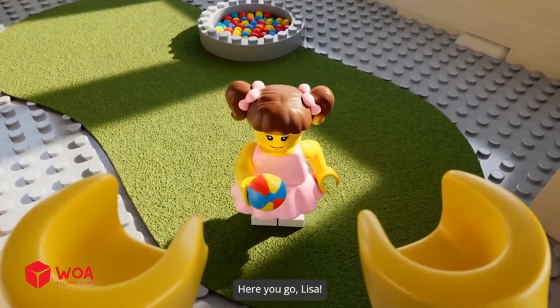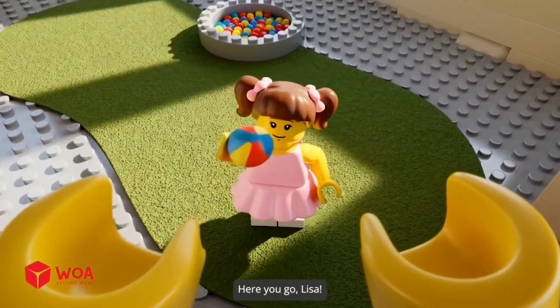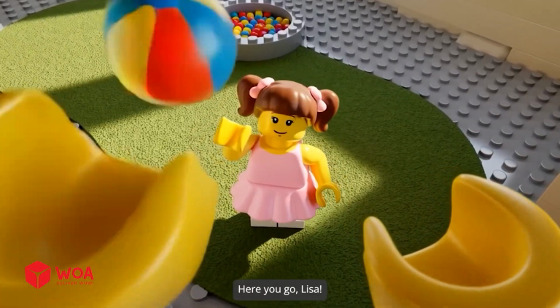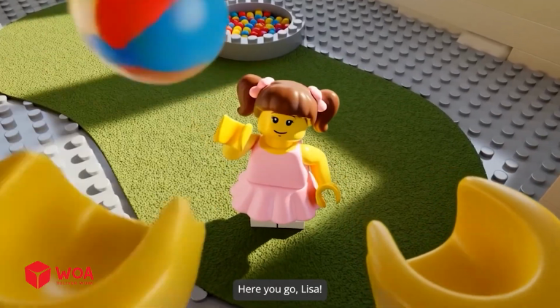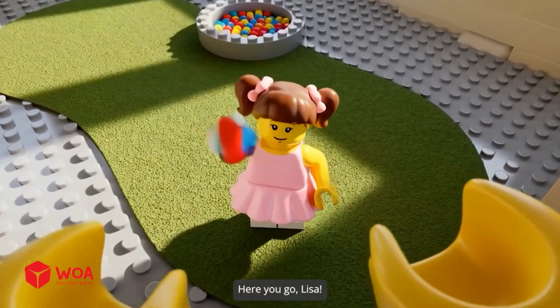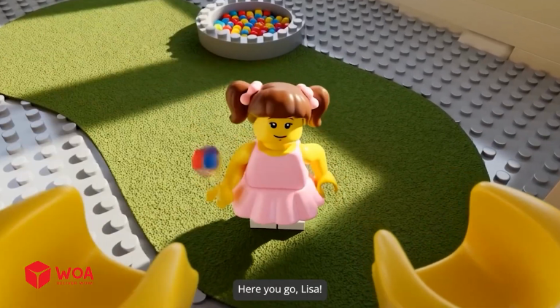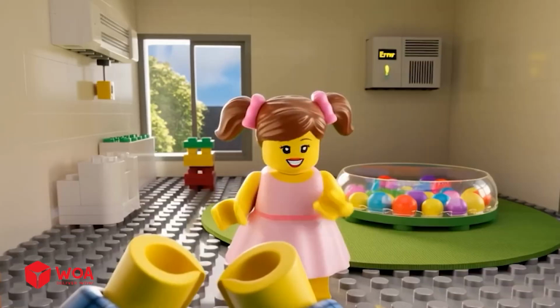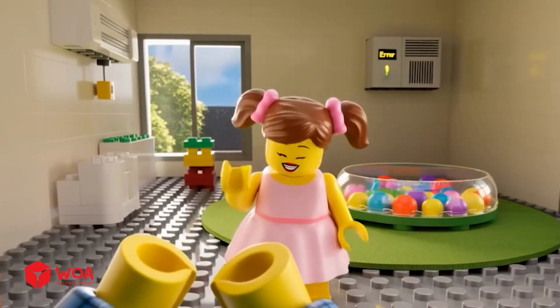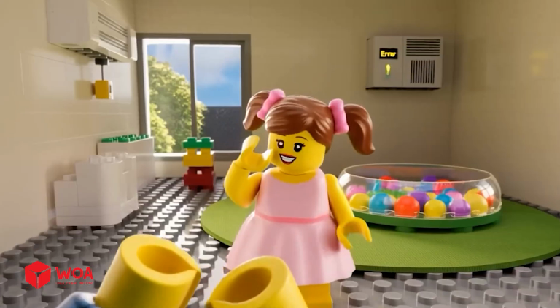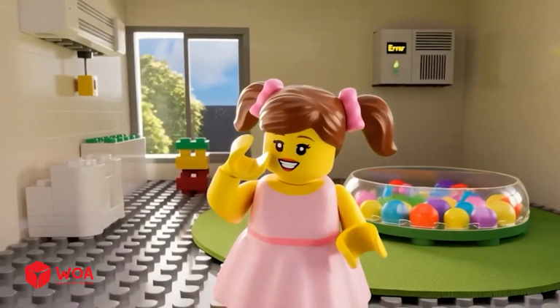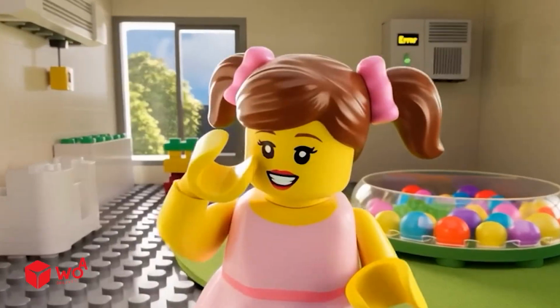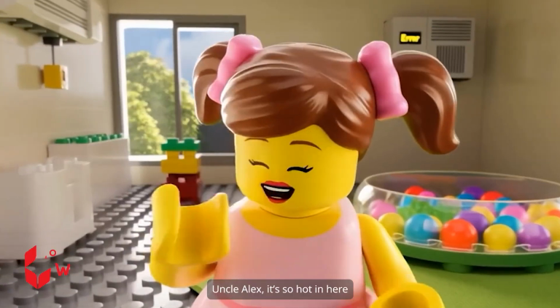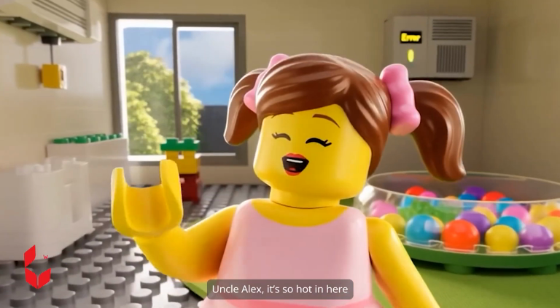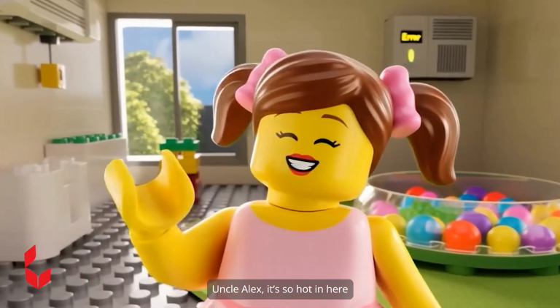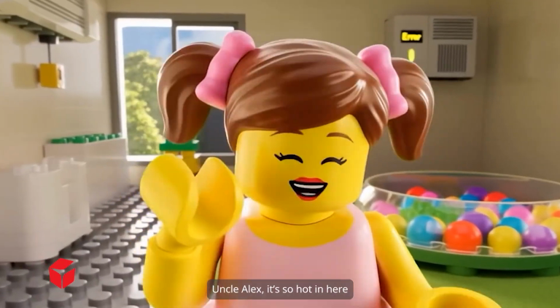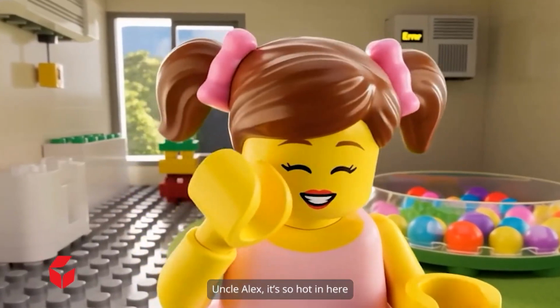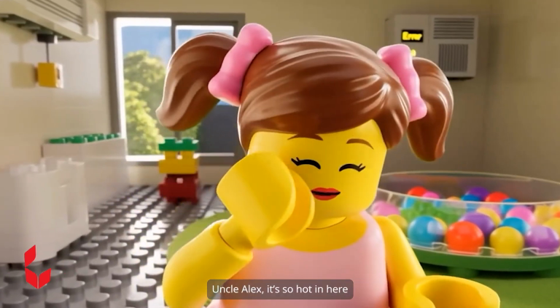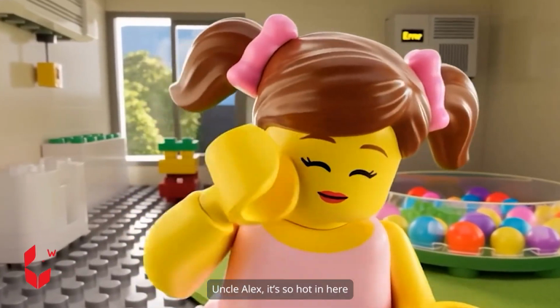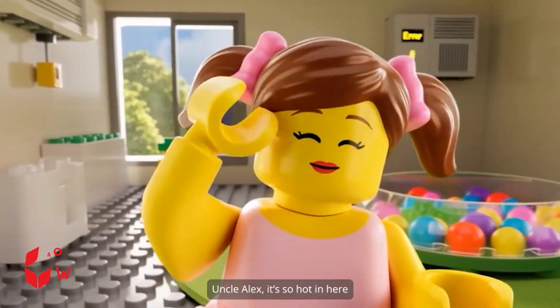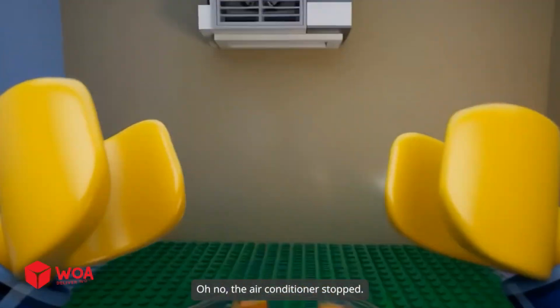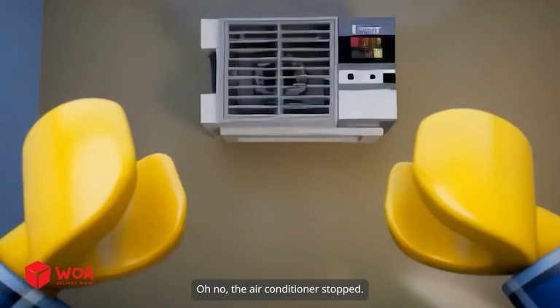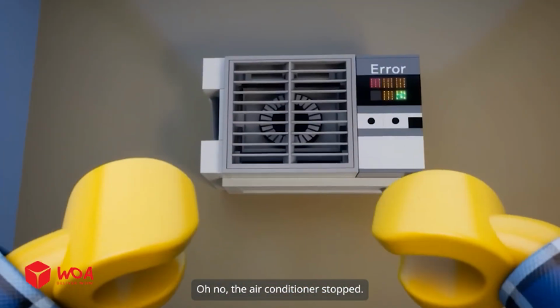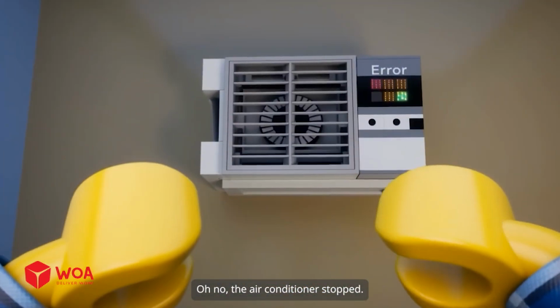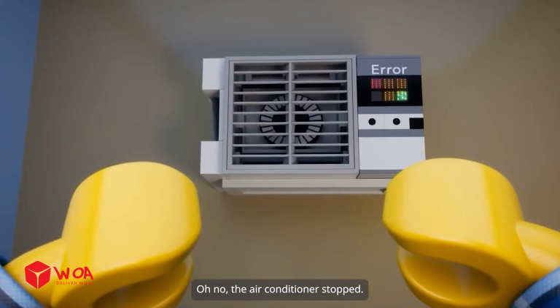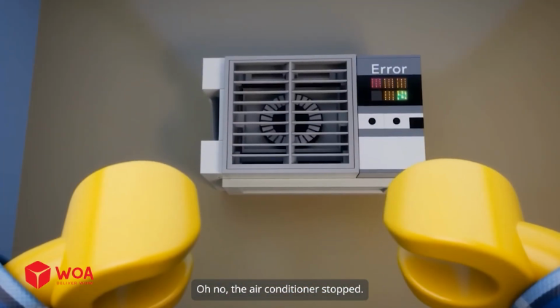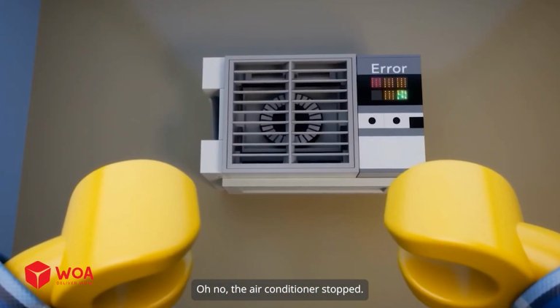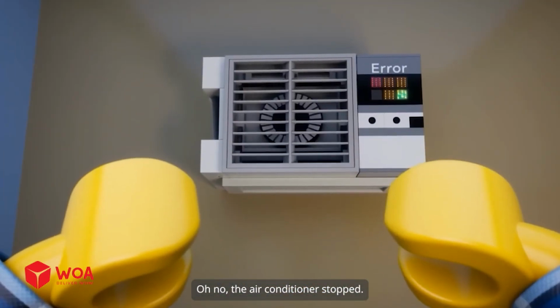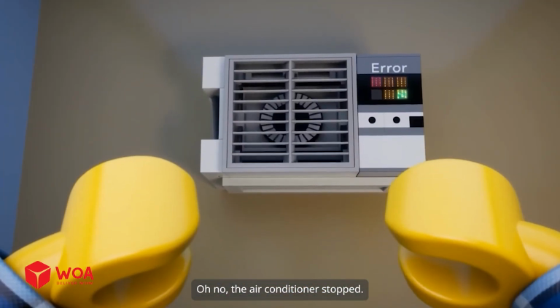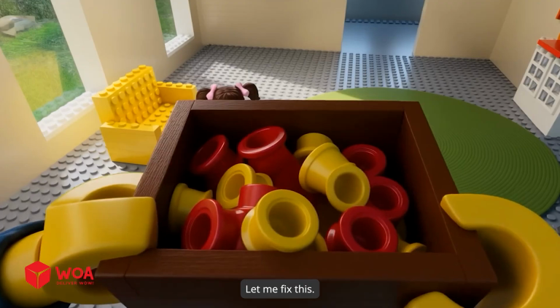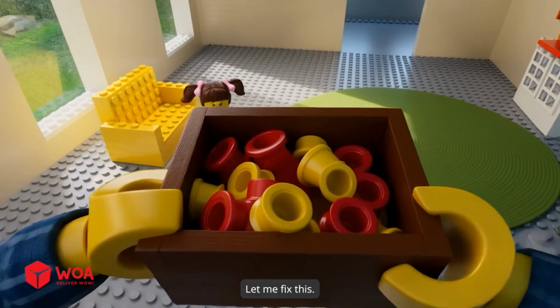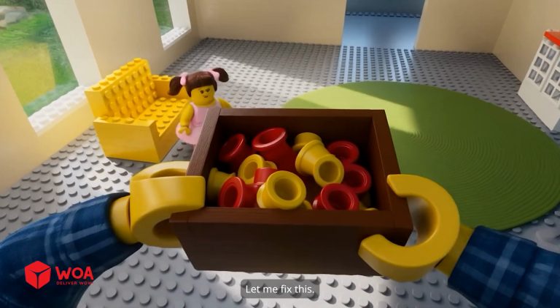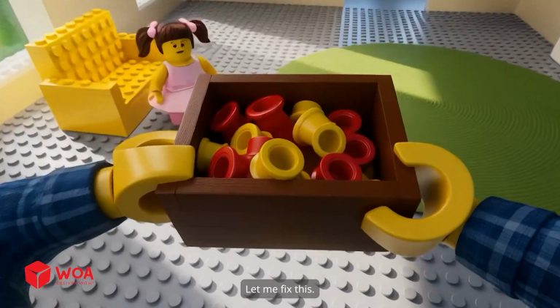Here you go, Lisa. Uncle Alex, it's so hot in here. Oh no, the air conditioner stopped. Let me fix this.